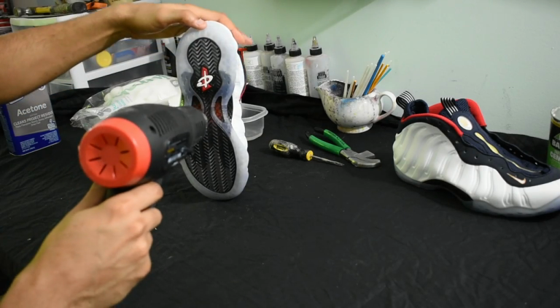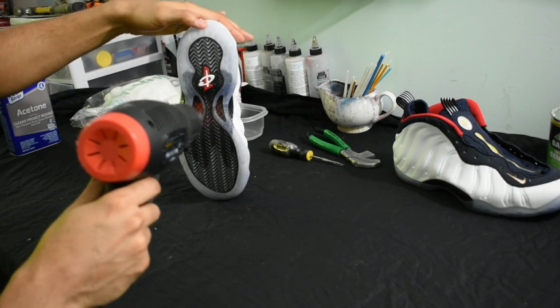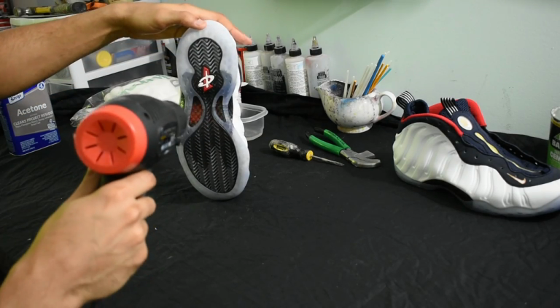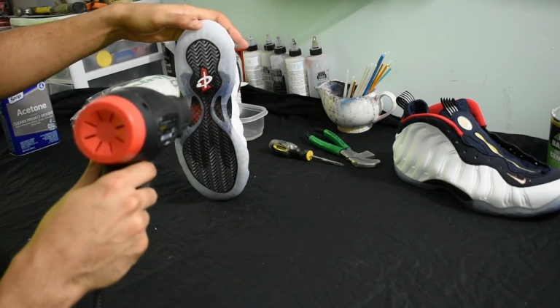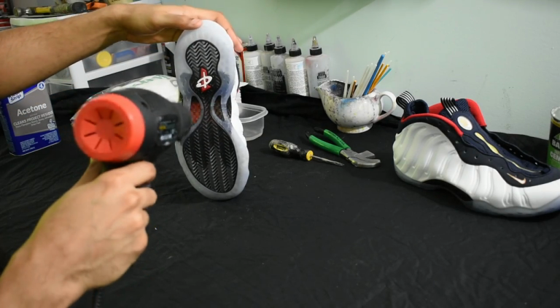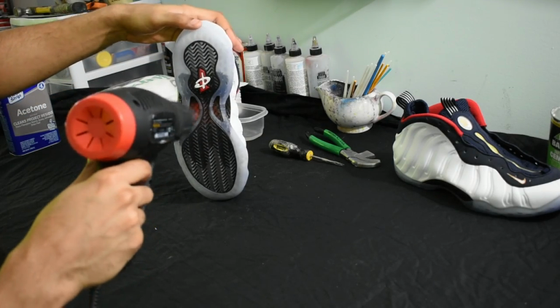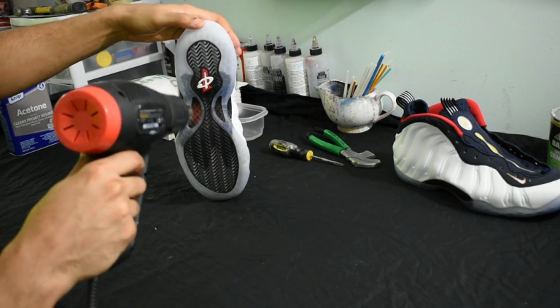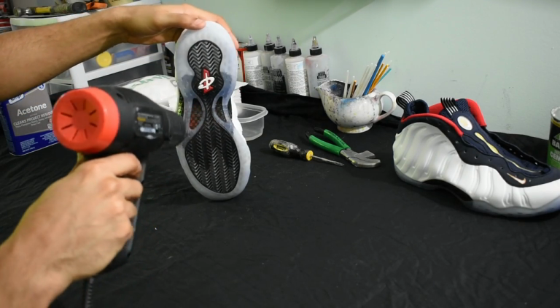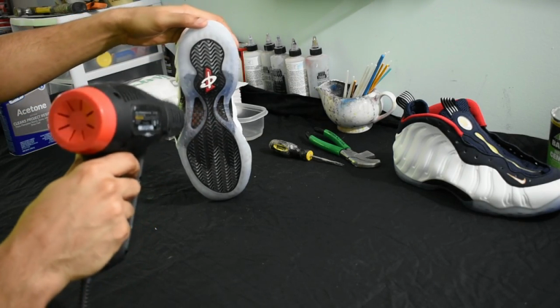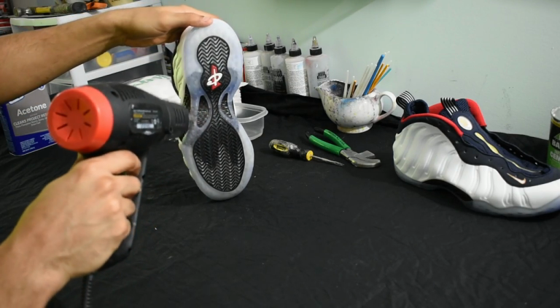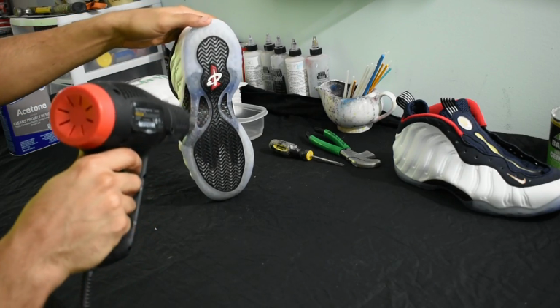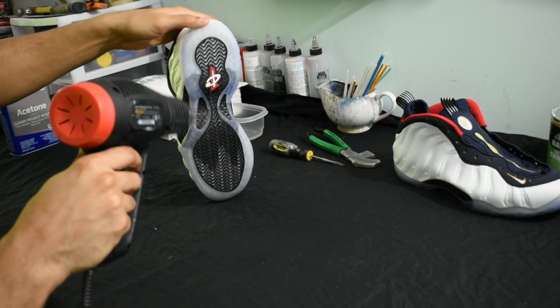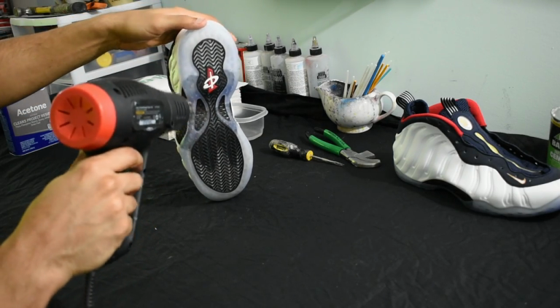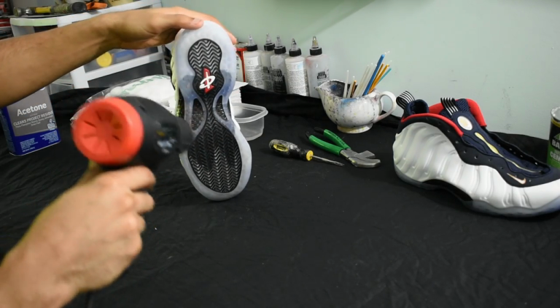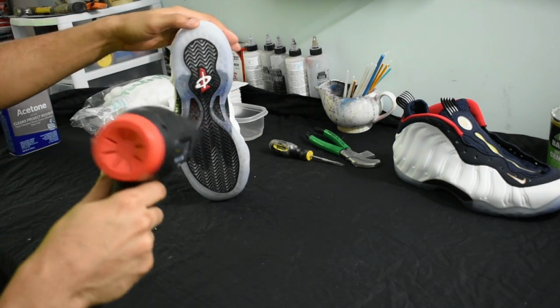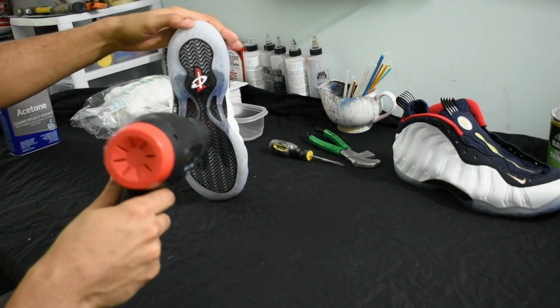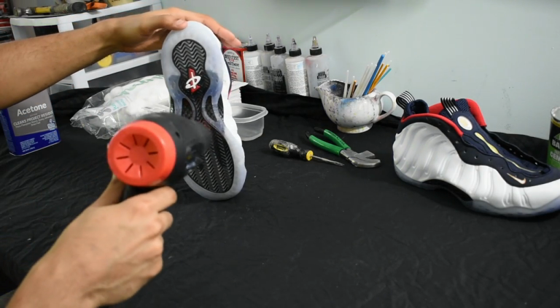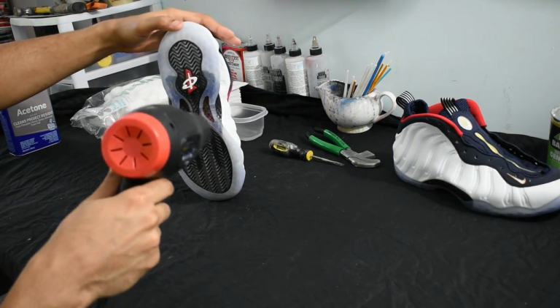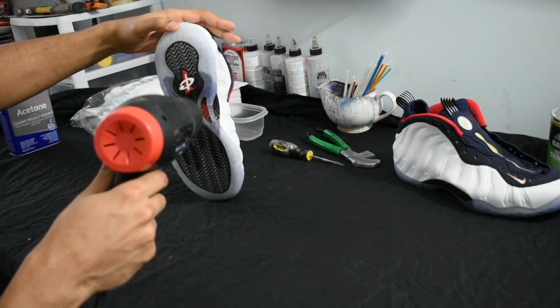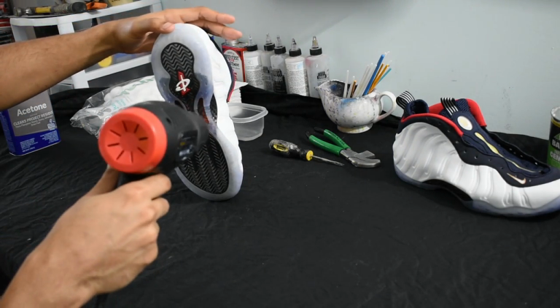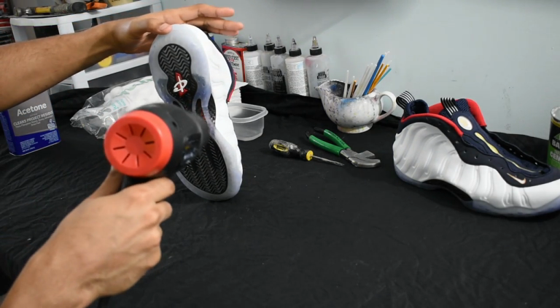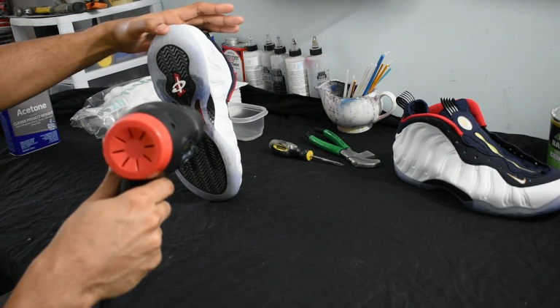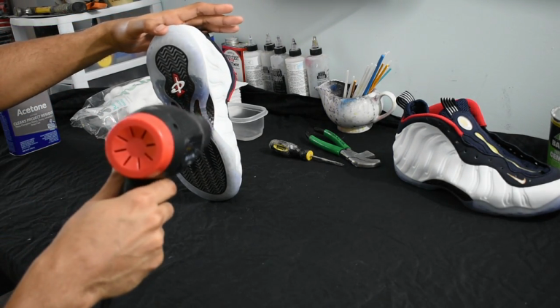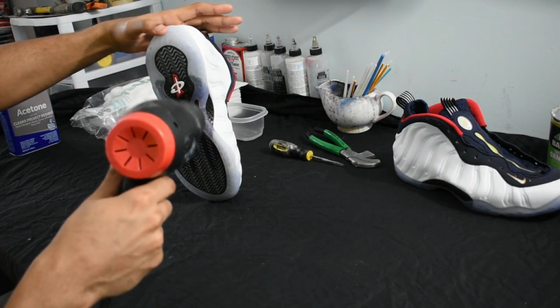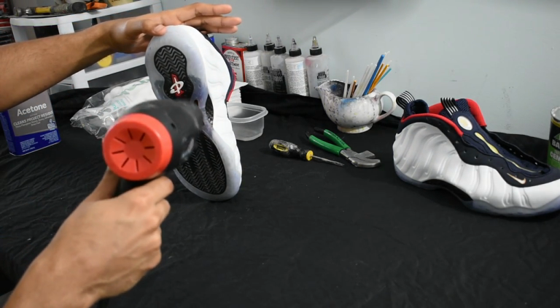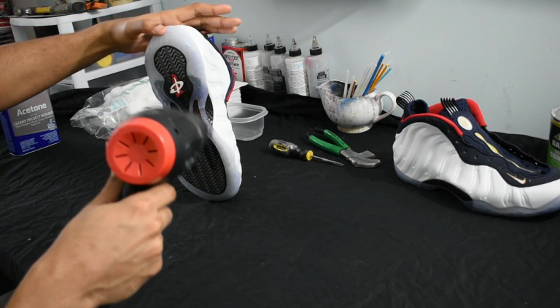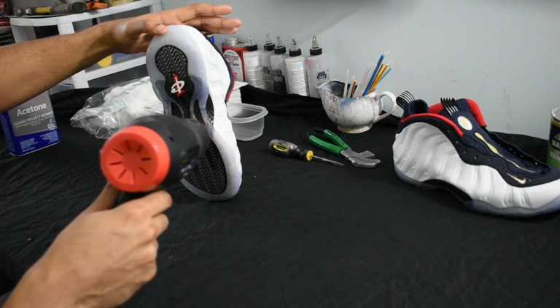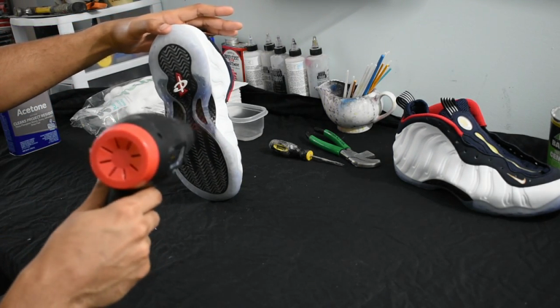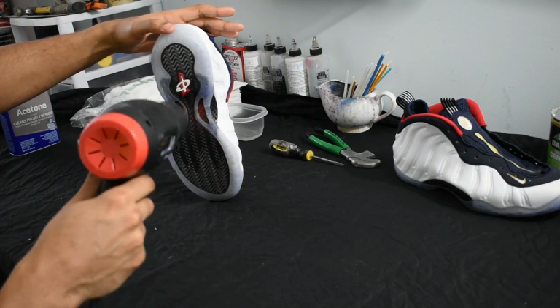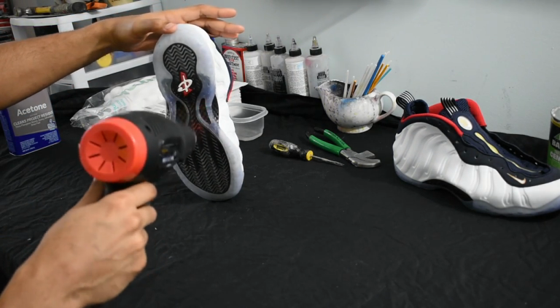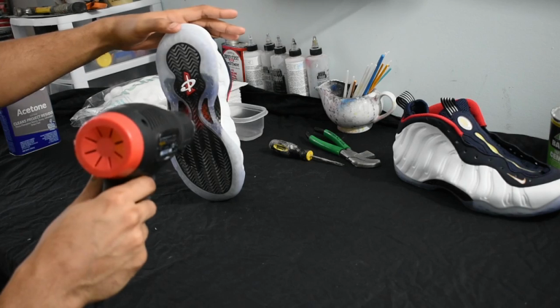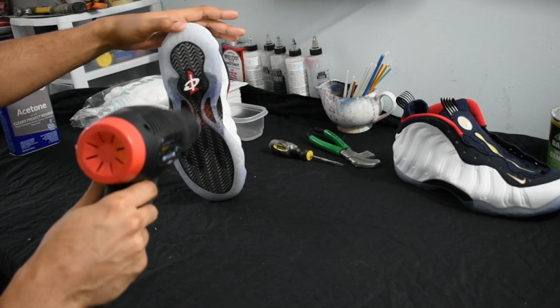So on this shoe I already took off the back piece, but I'm going to show you guys another shoe — I'm taking off the back piece from the jump.